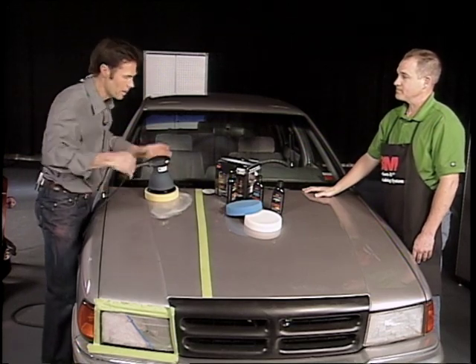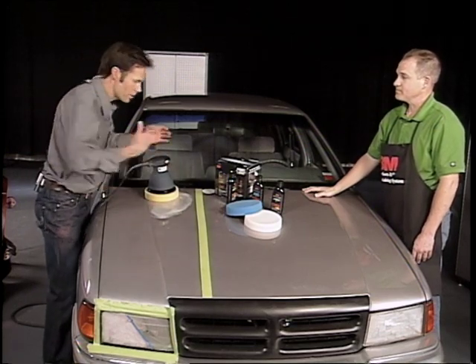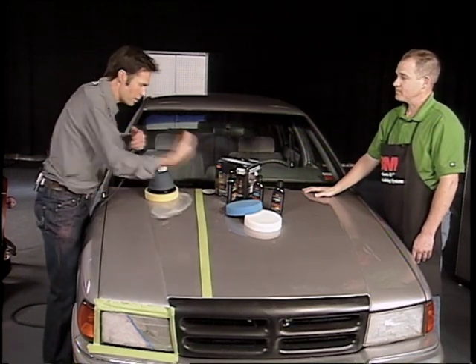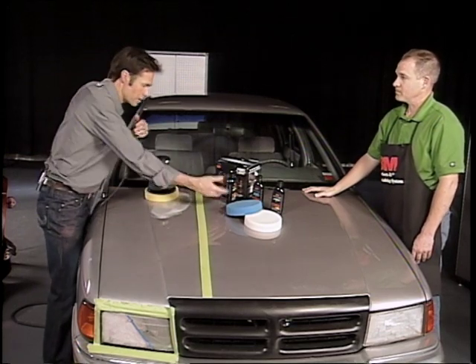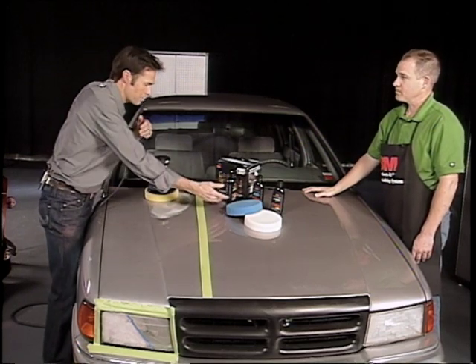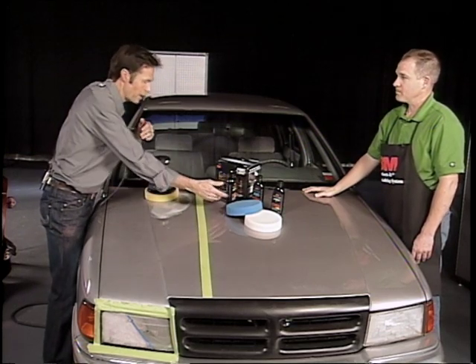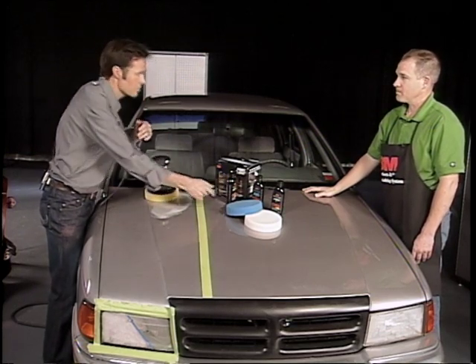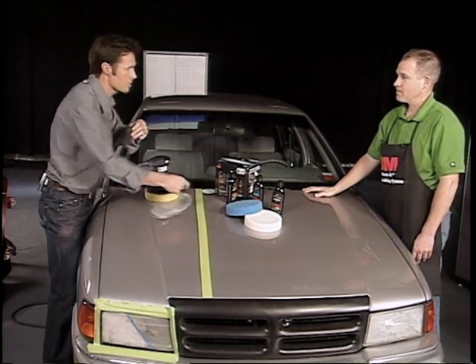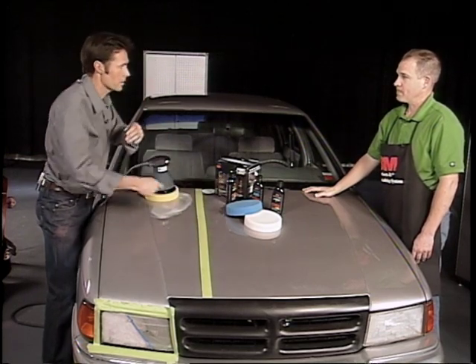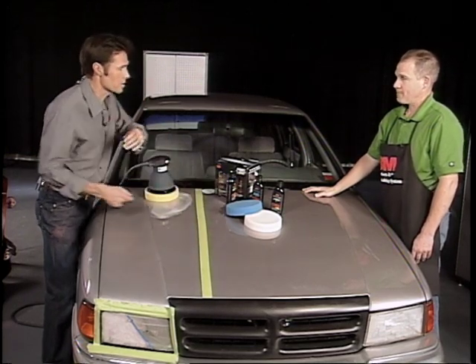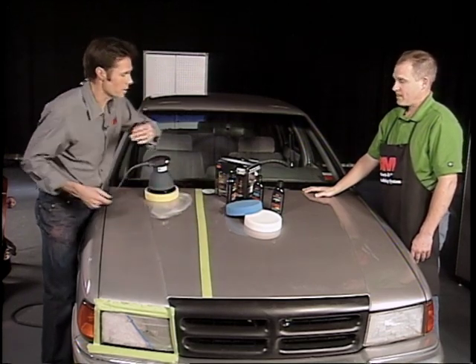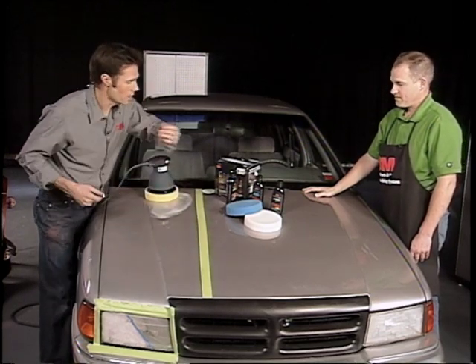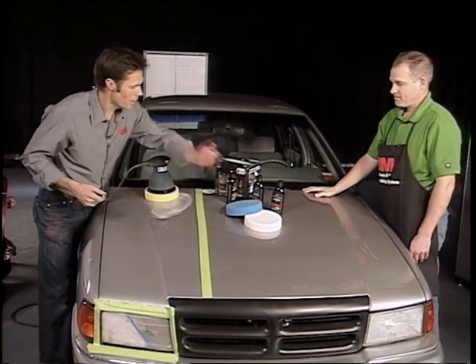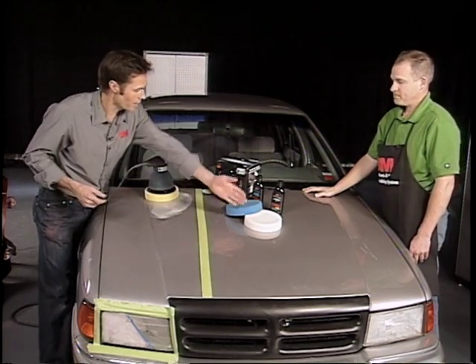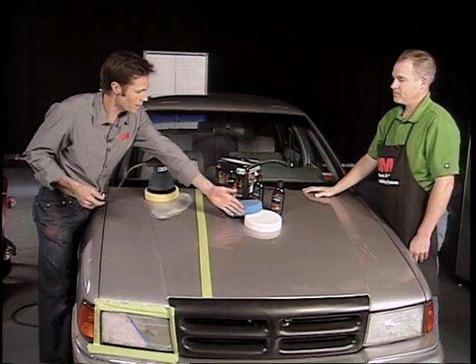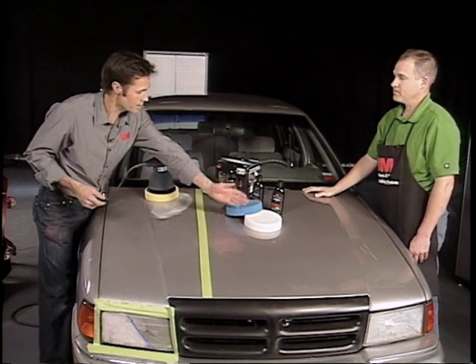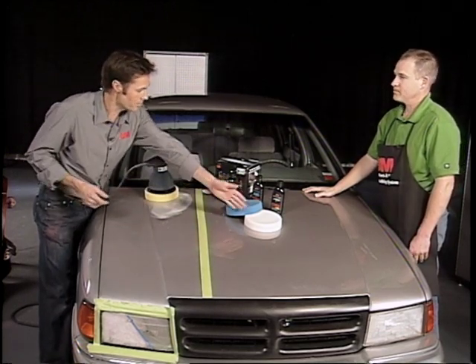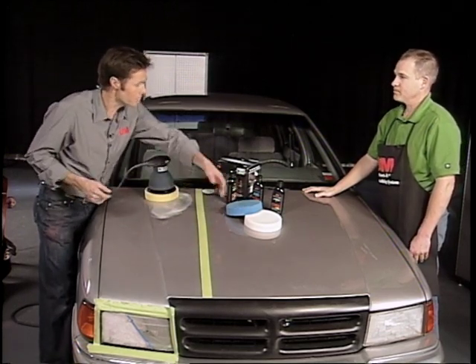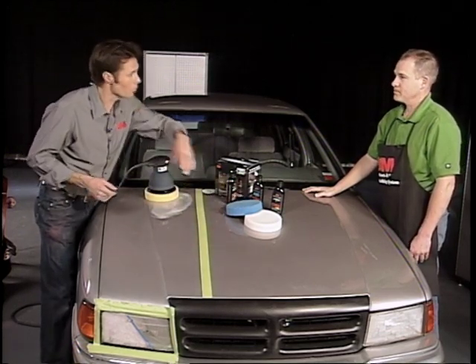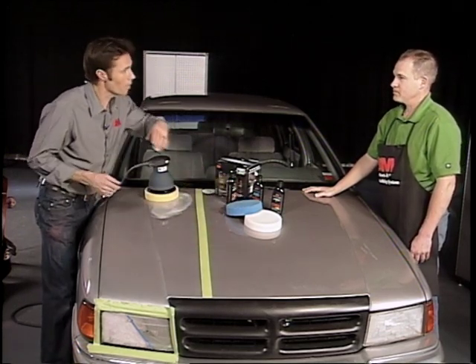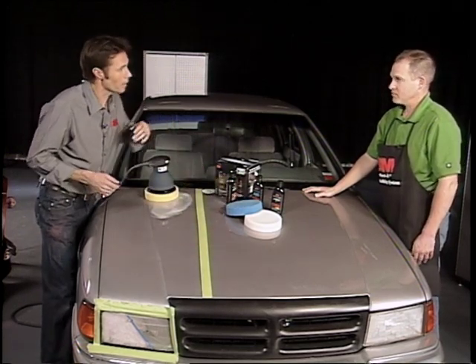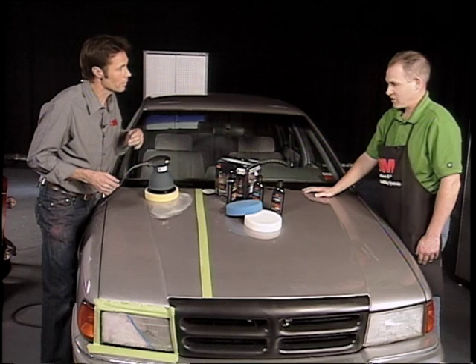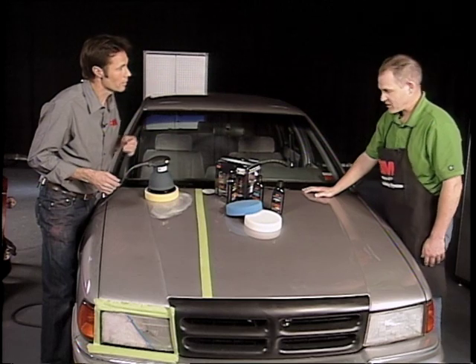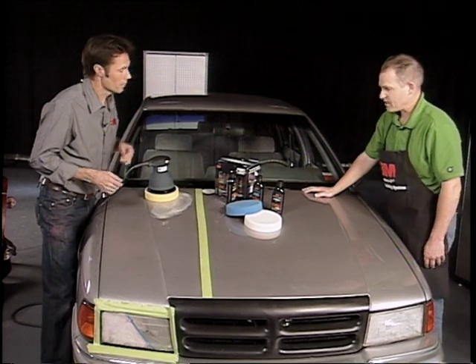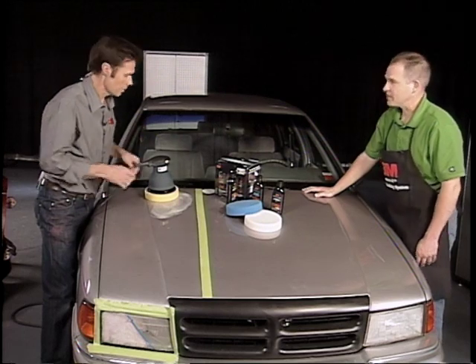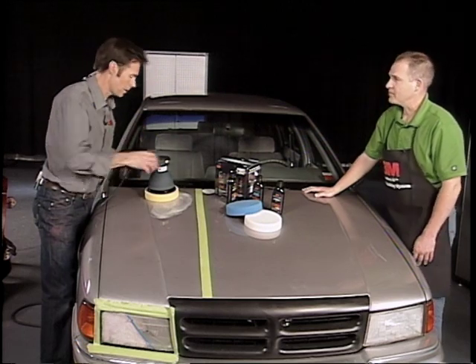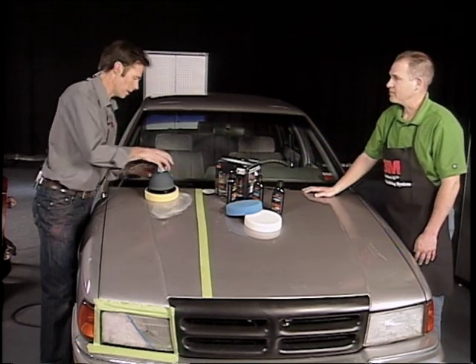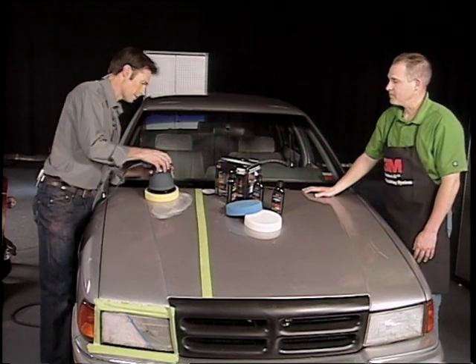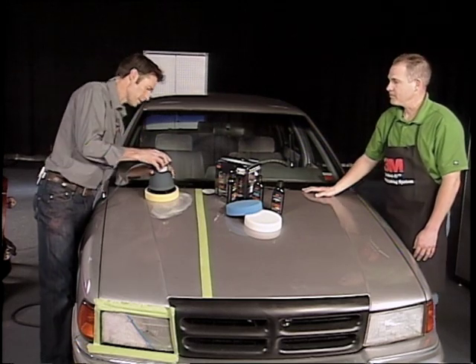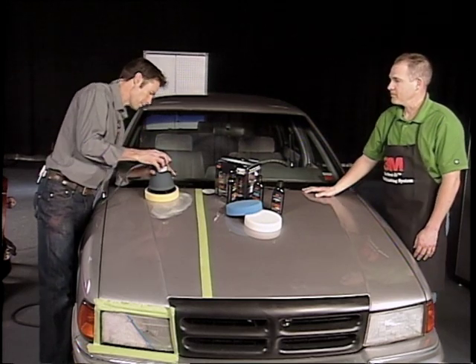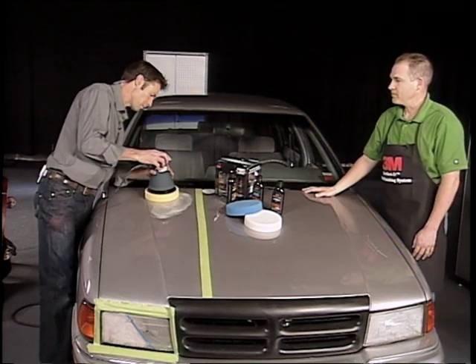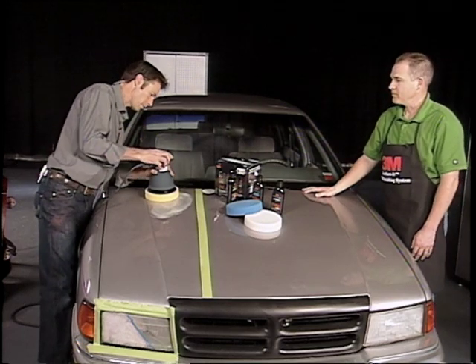That's the first step. Change pads for the second step, and the last step is the white pad. Let's give this a whirl.